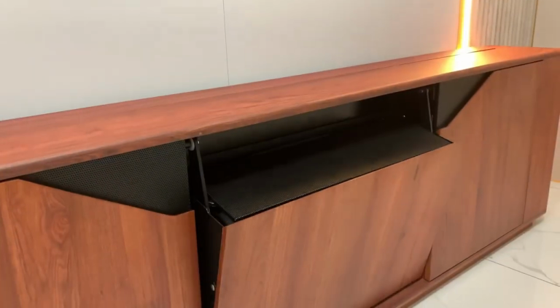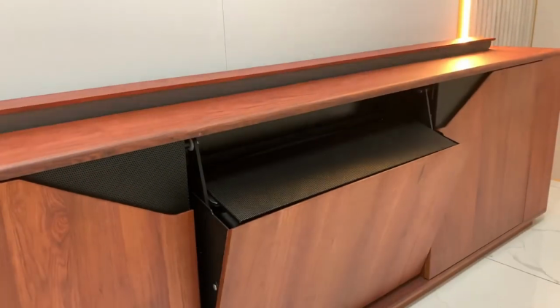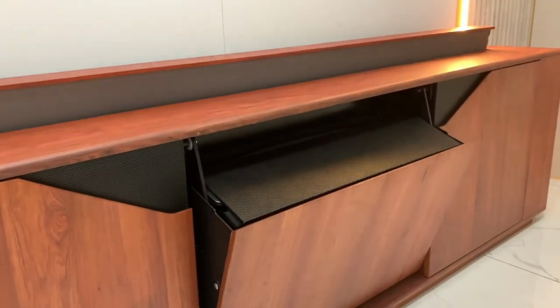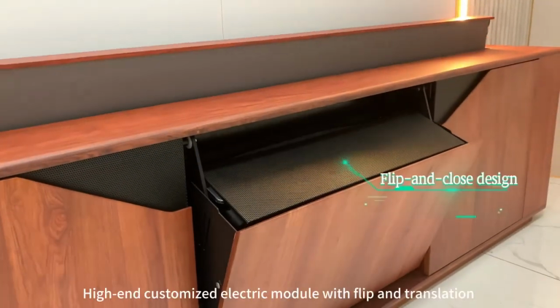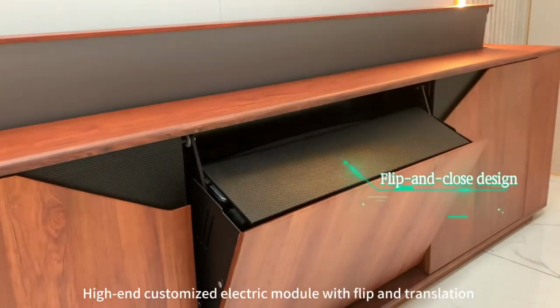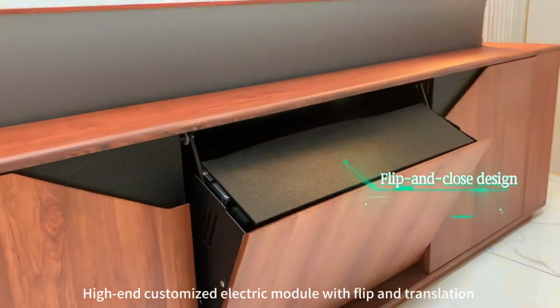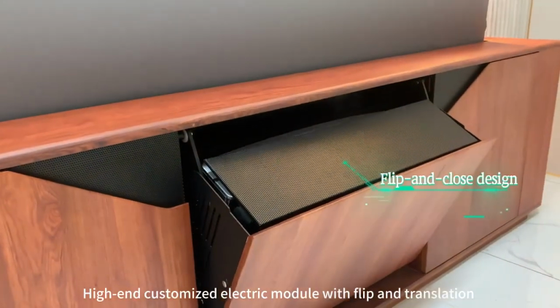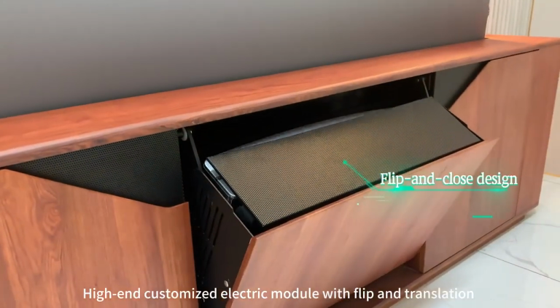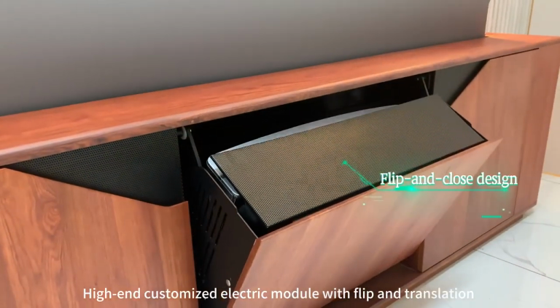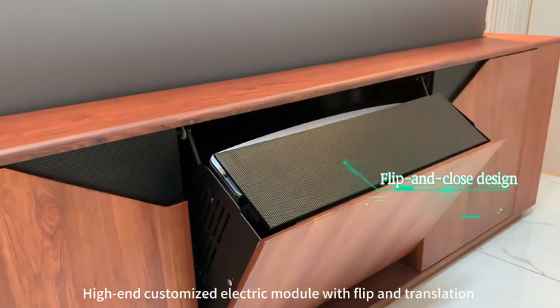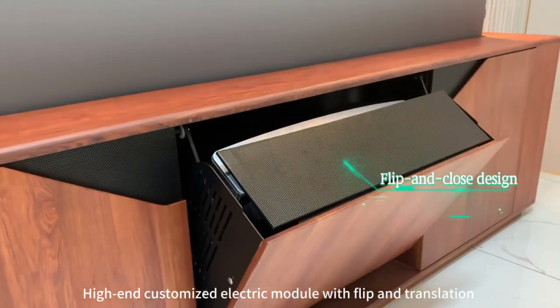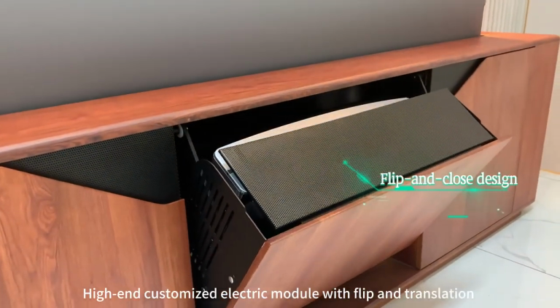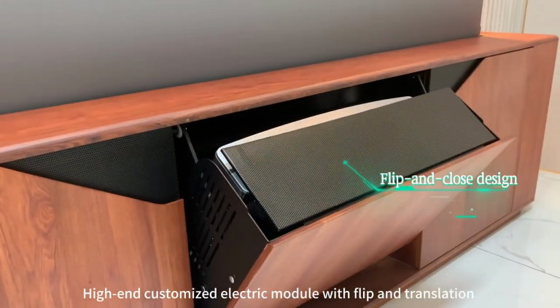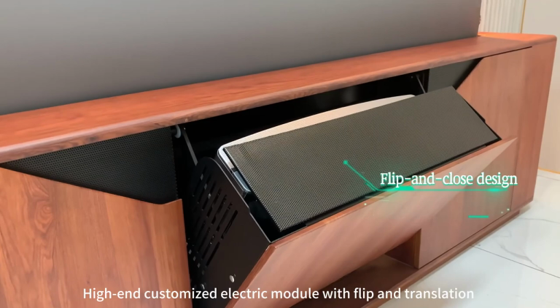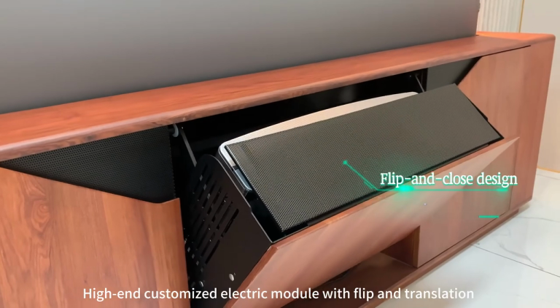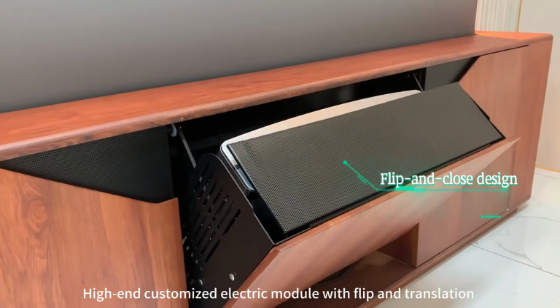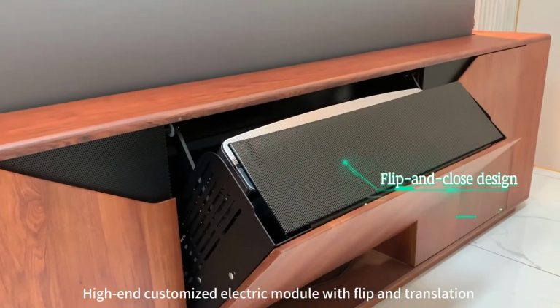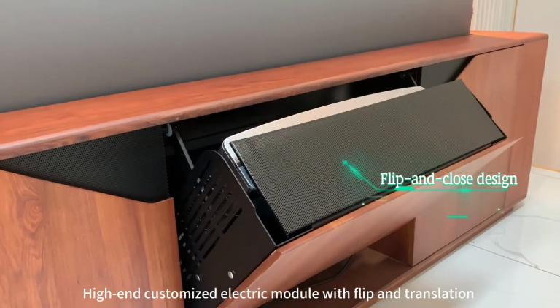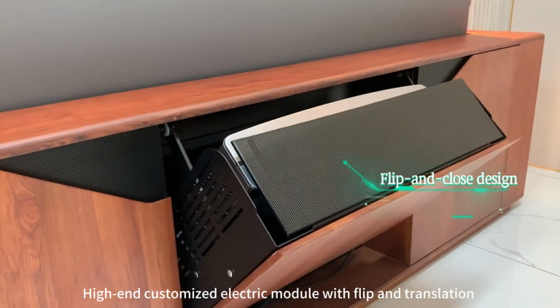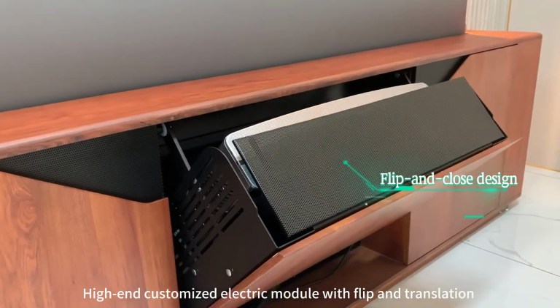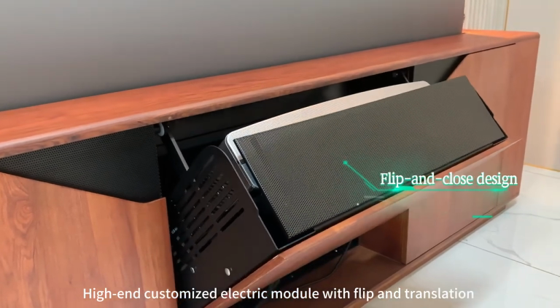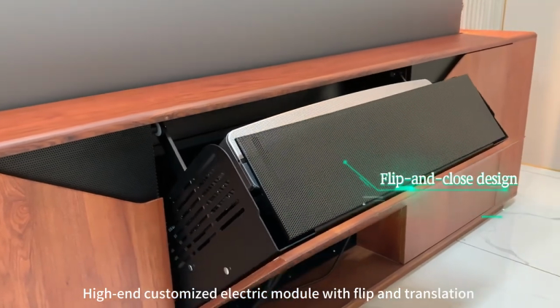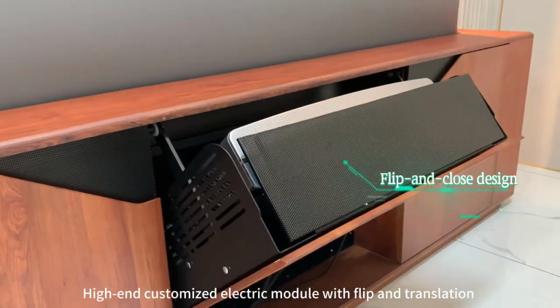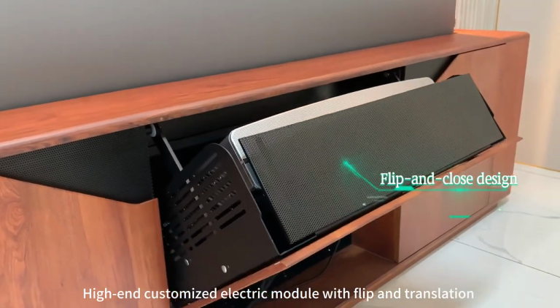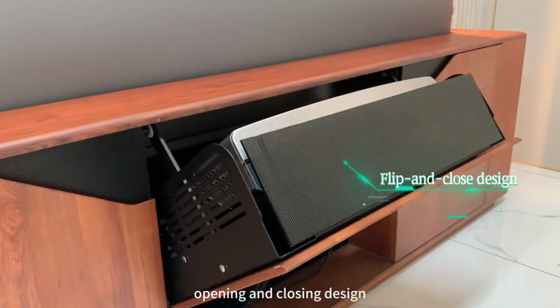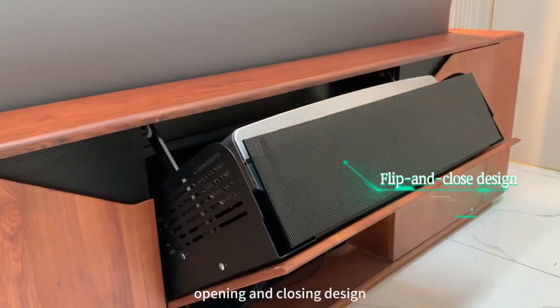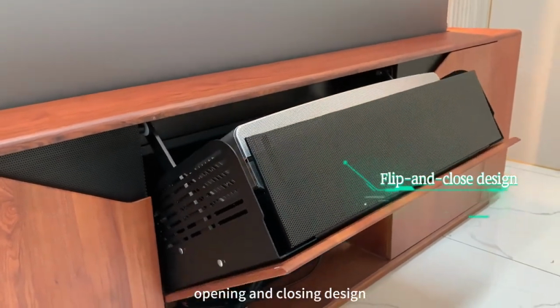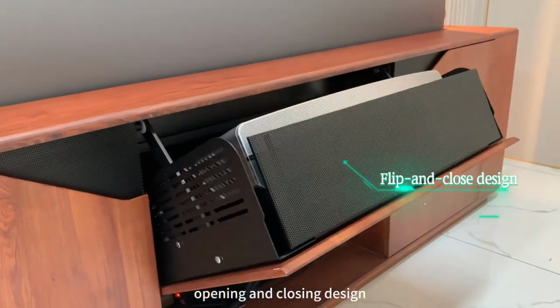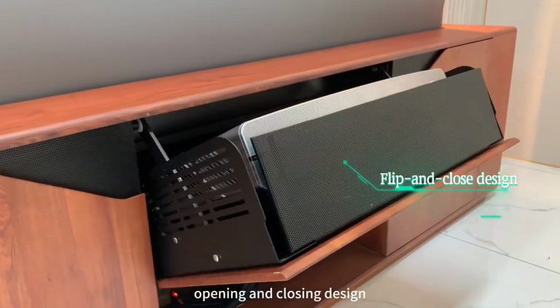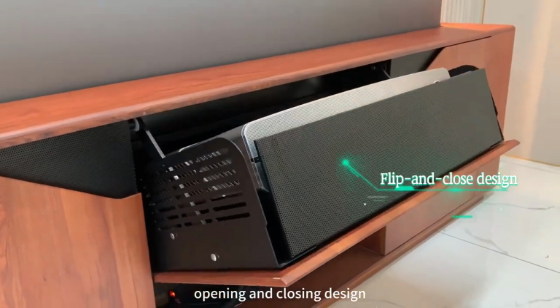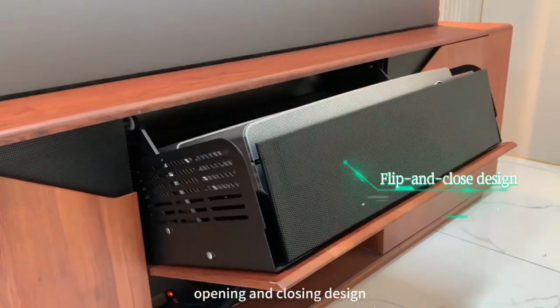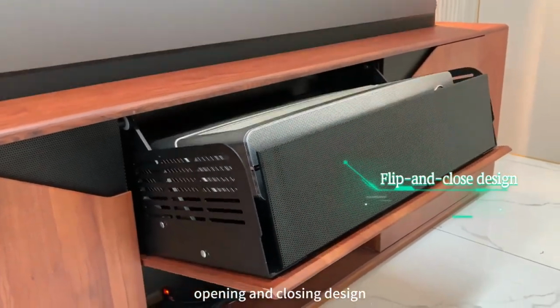Customized electric module with flick and translation, opening and closing design.